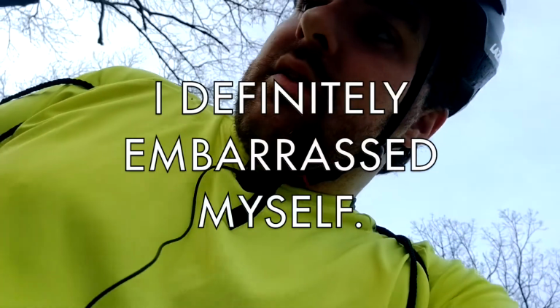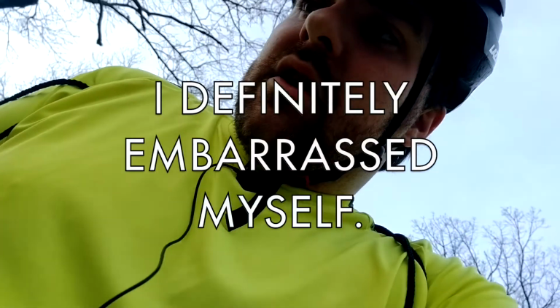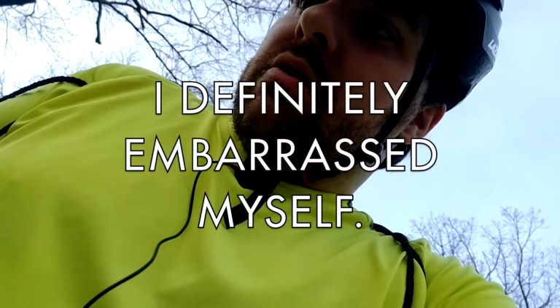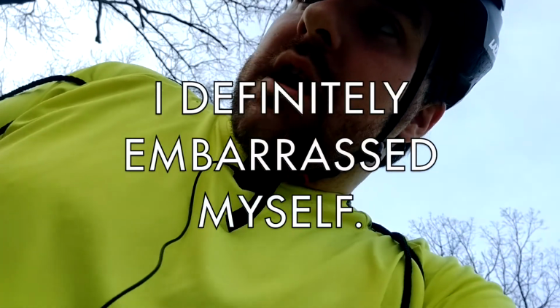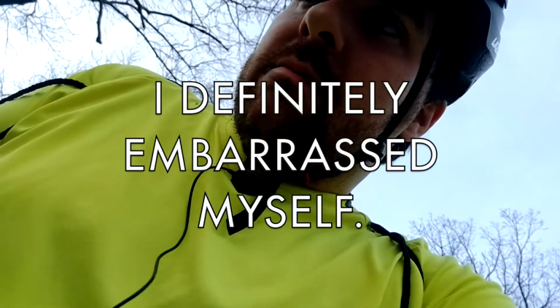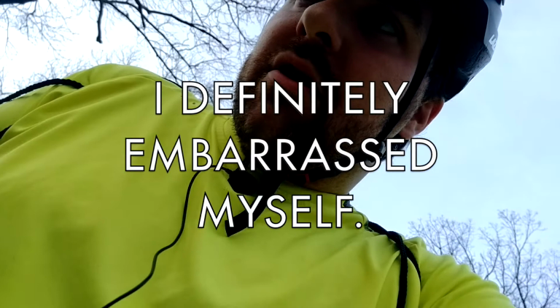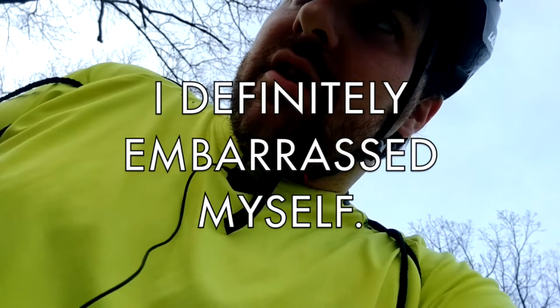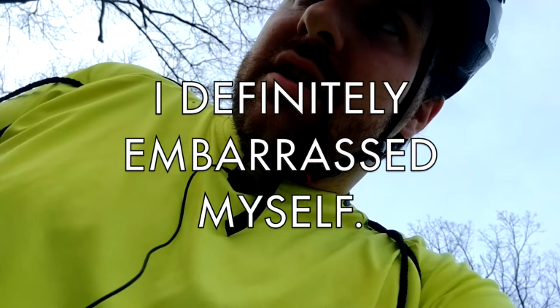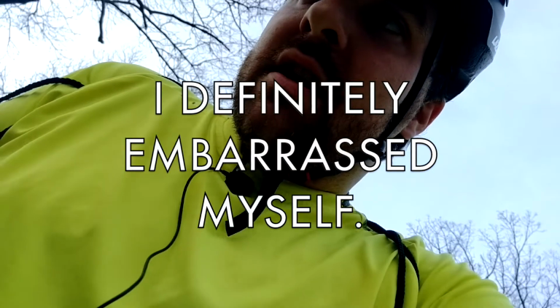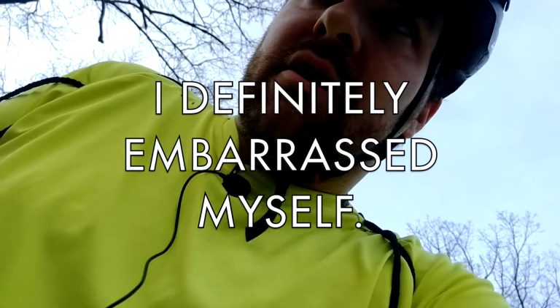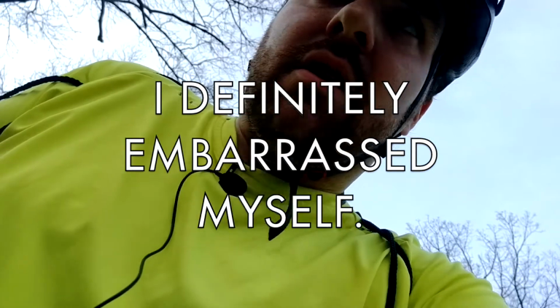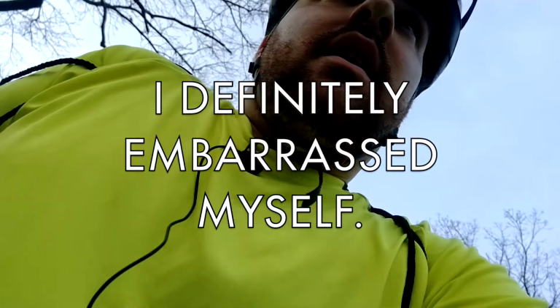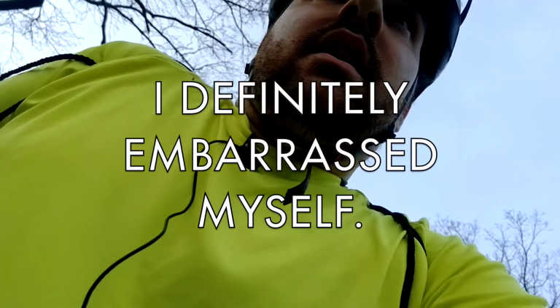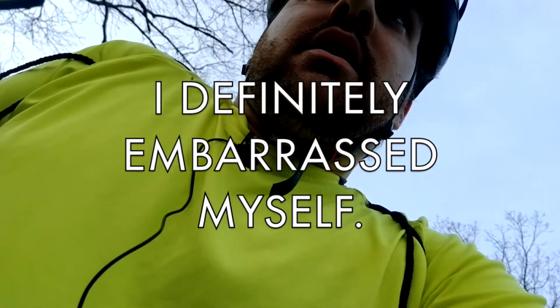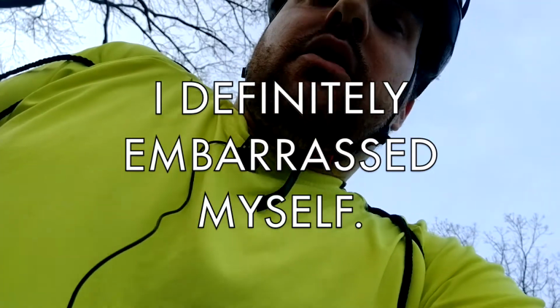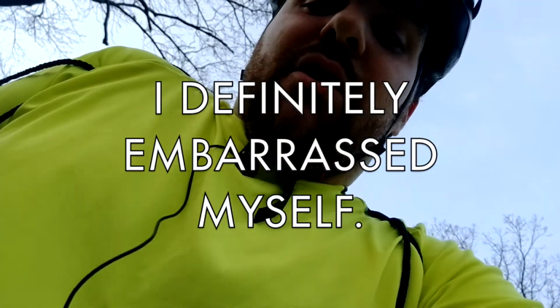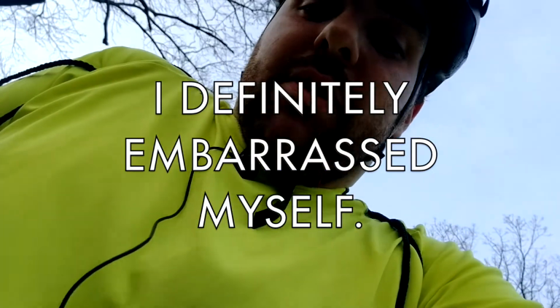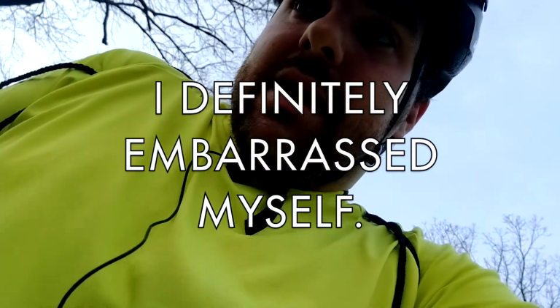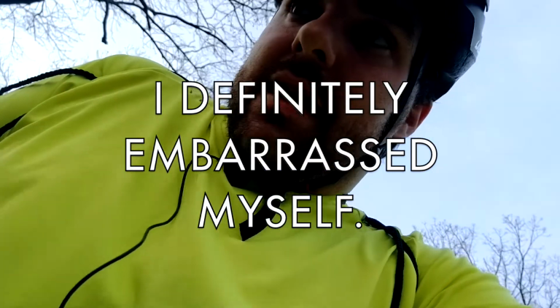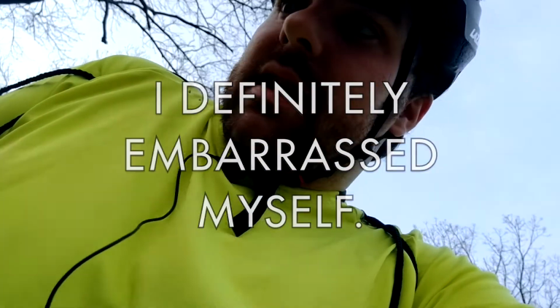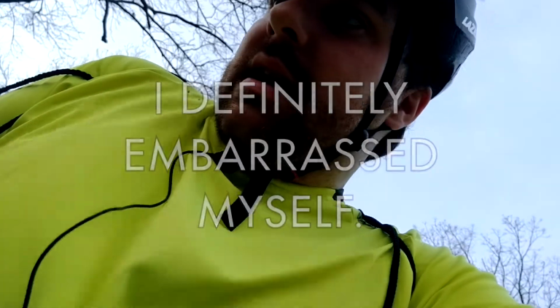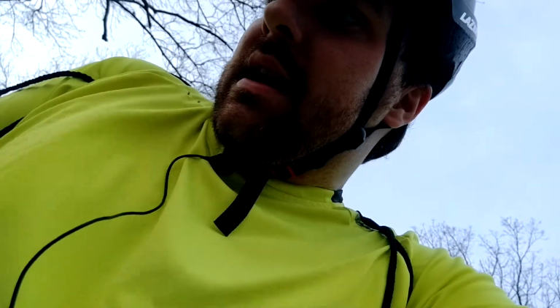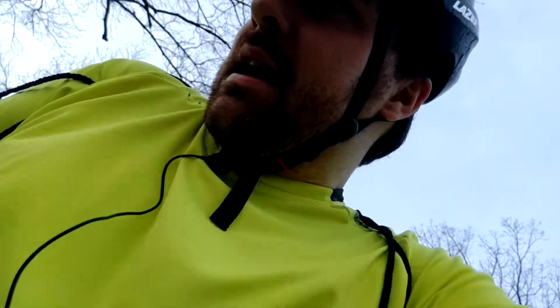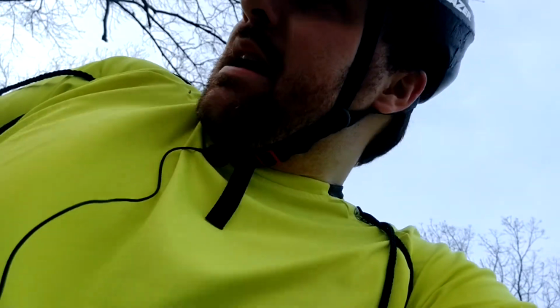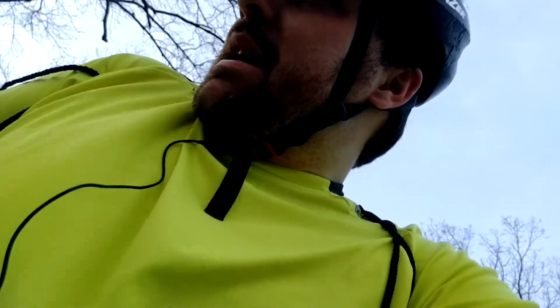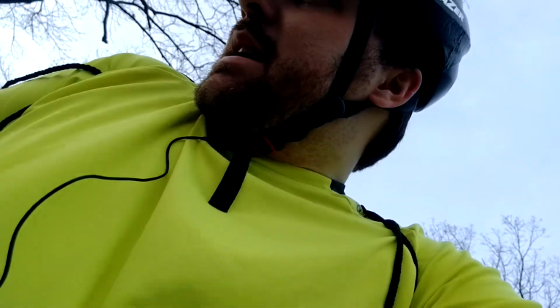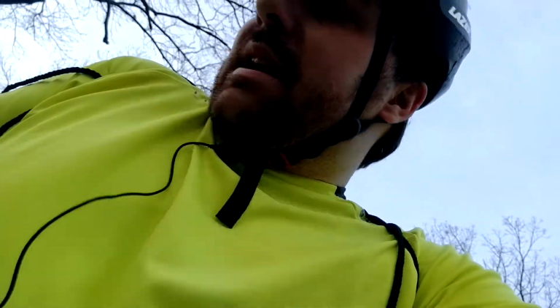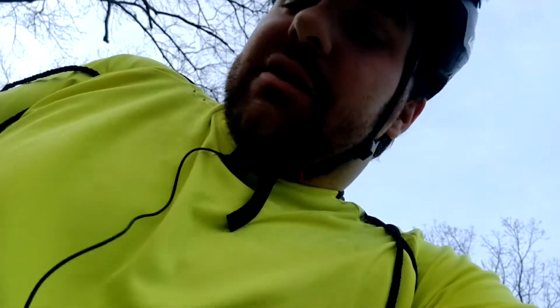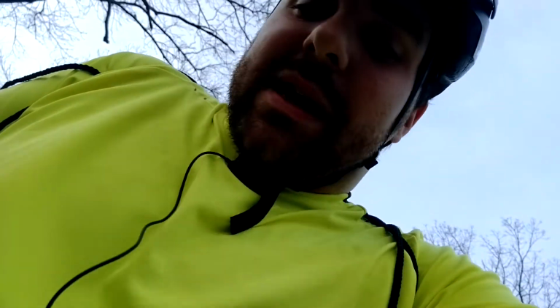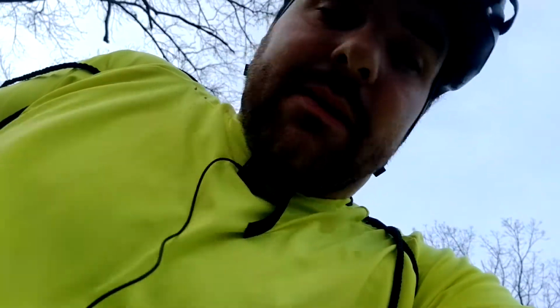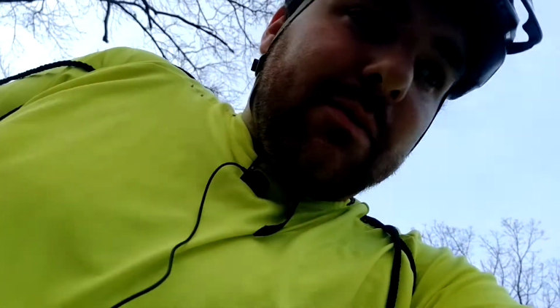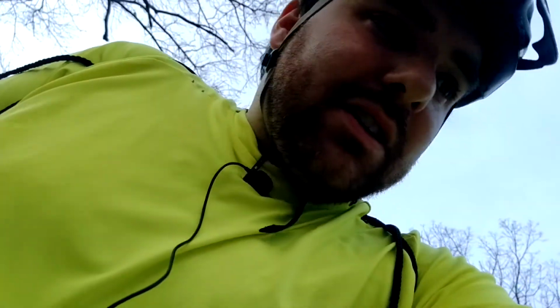No motor on, no help. And that killed me pretty much.